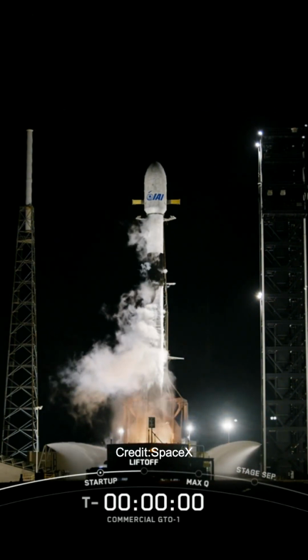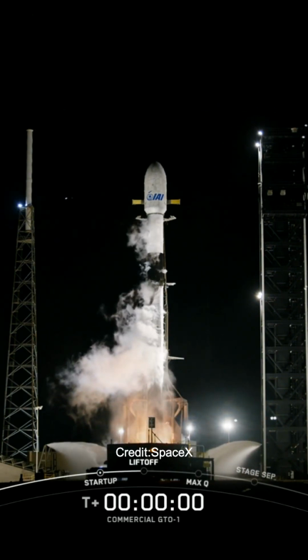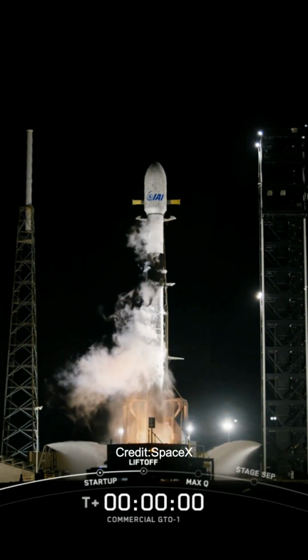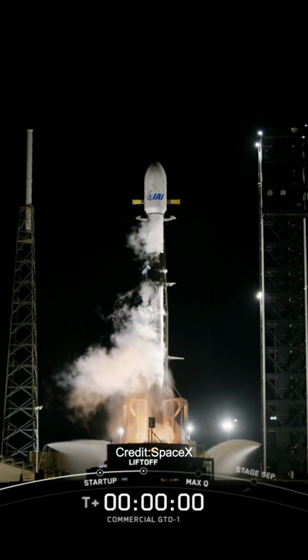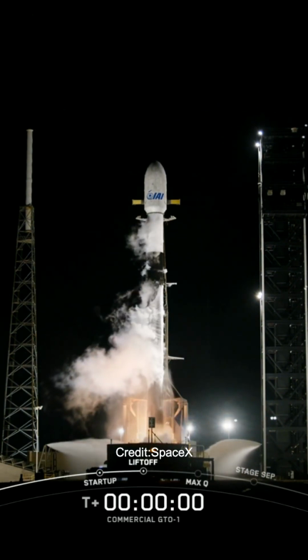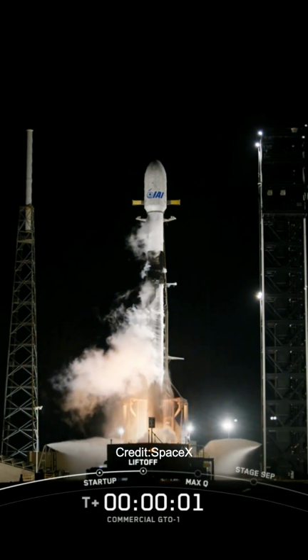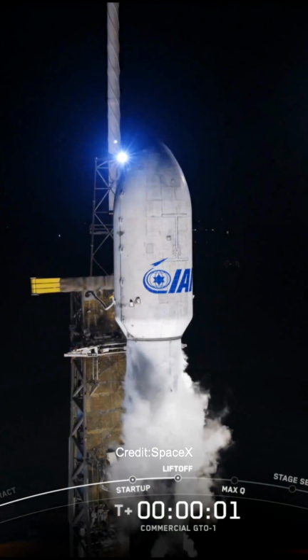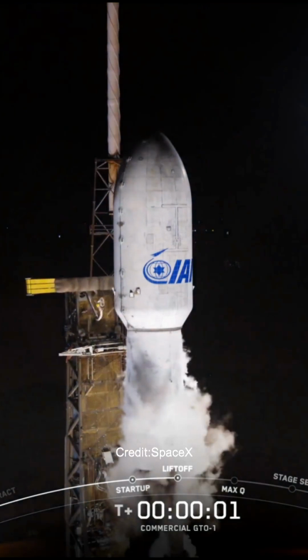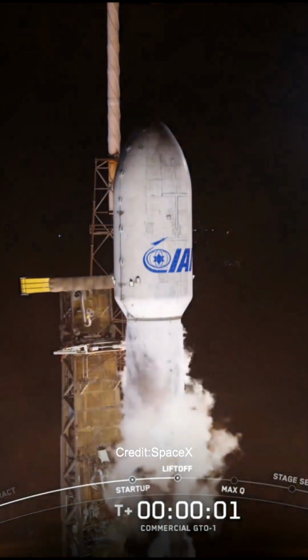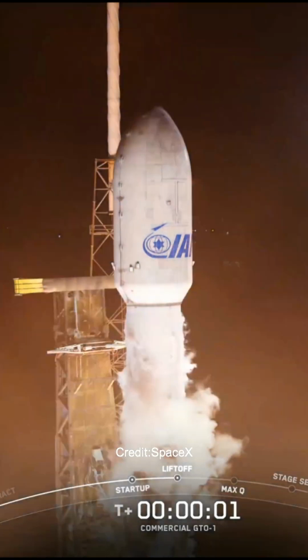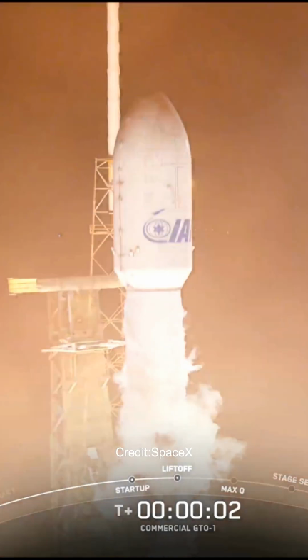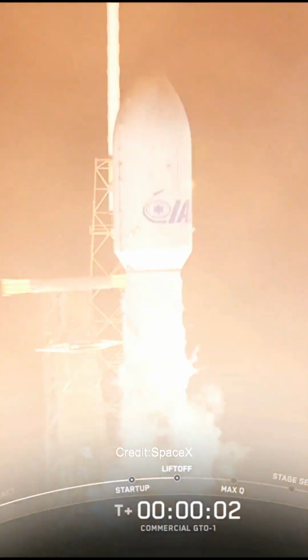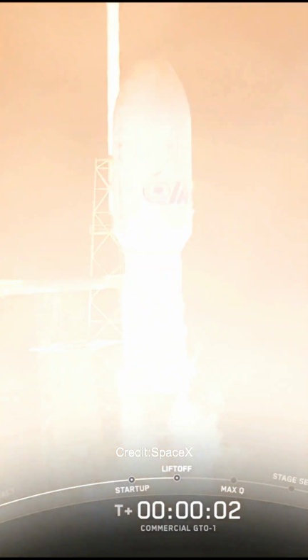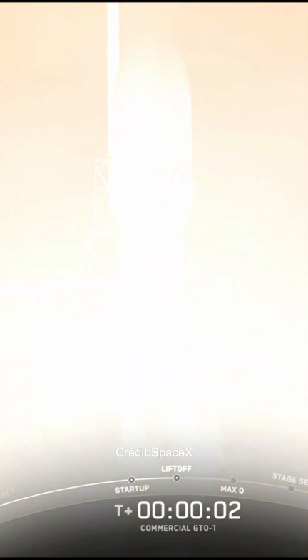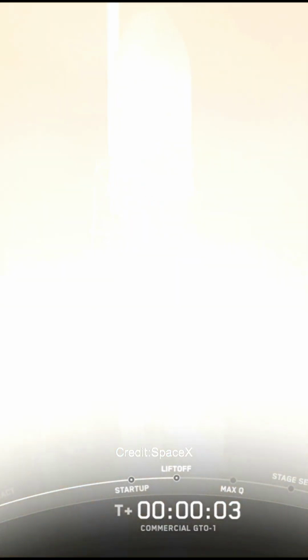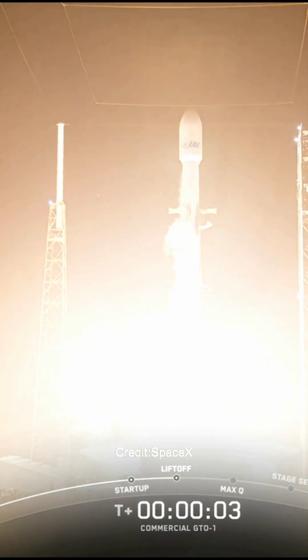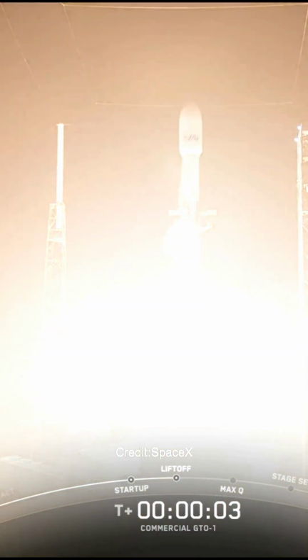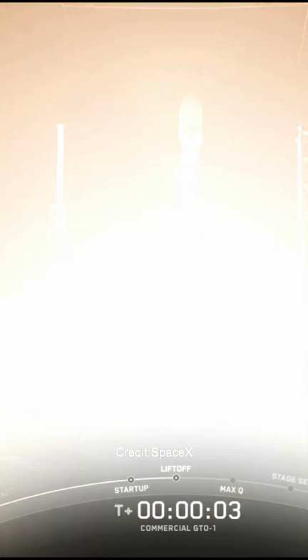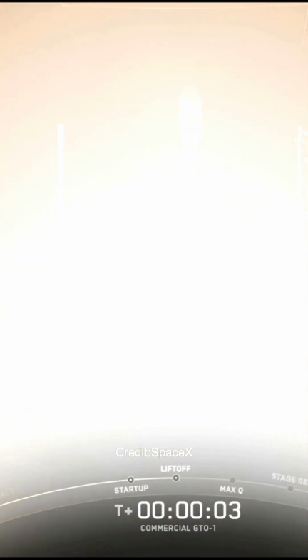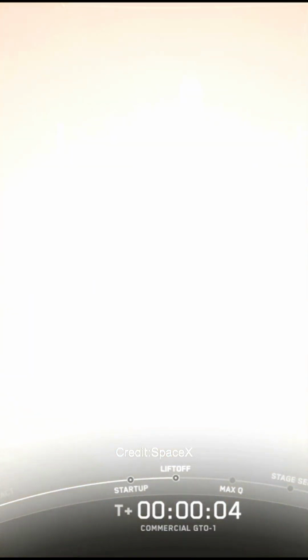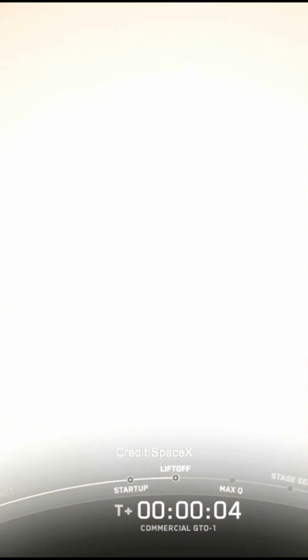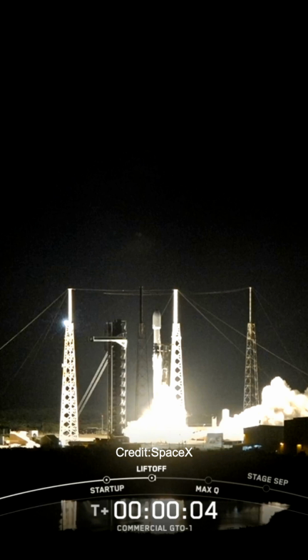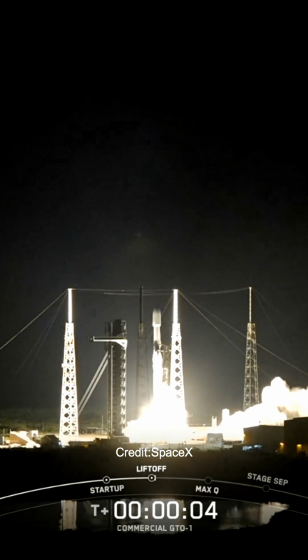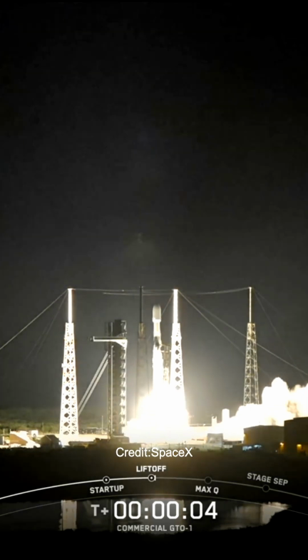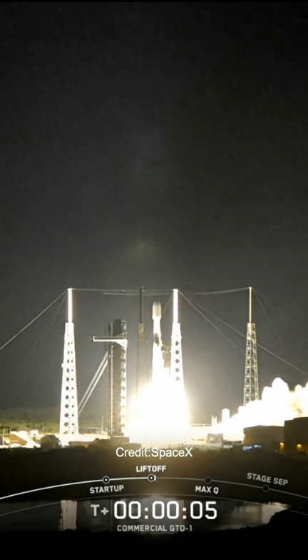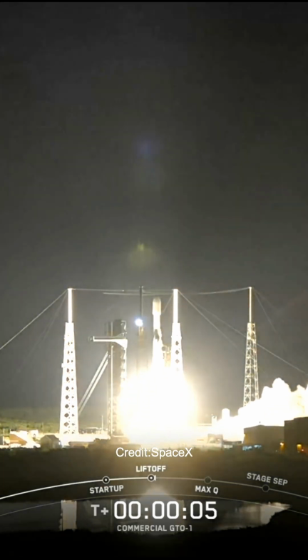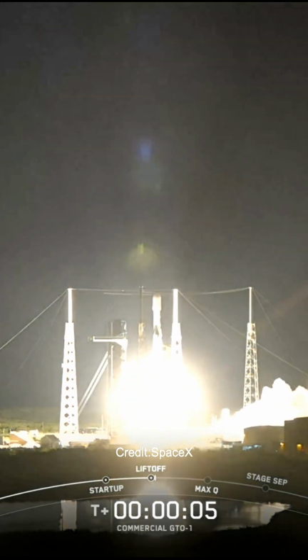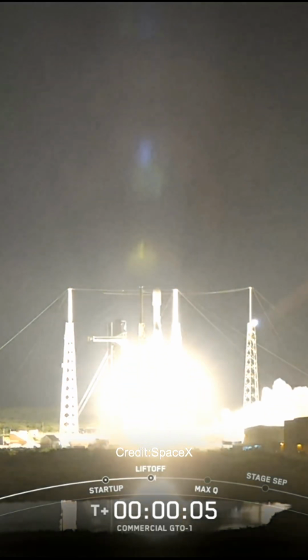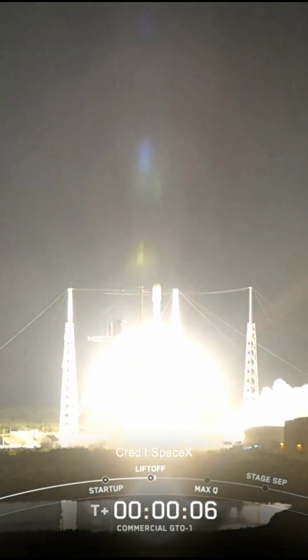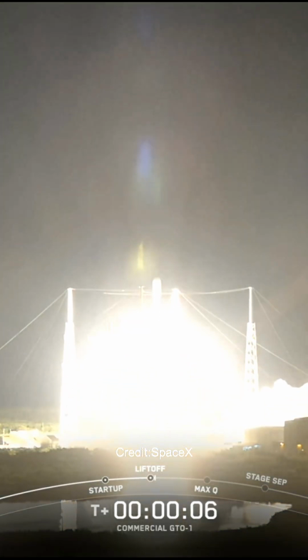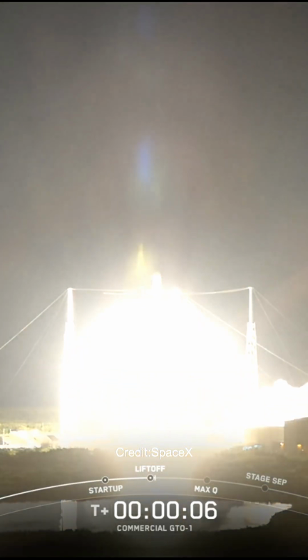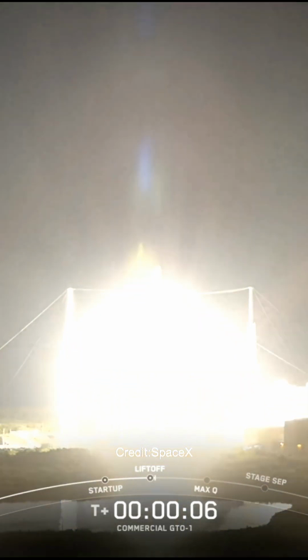Ignition, engine to full power, and liftoff. Go SpaceX, go commercial GTO-1.